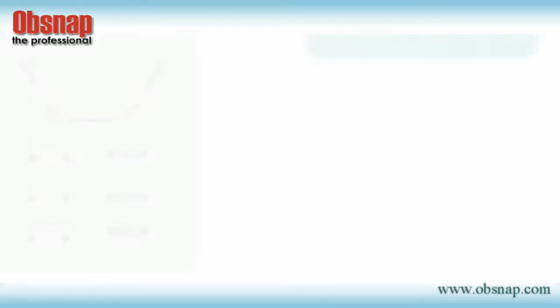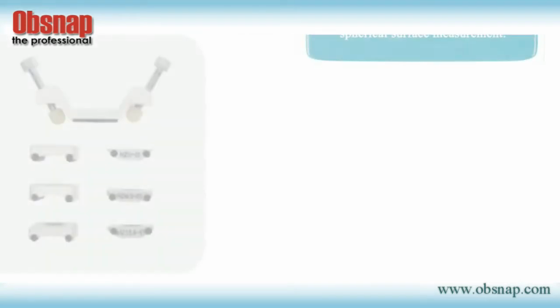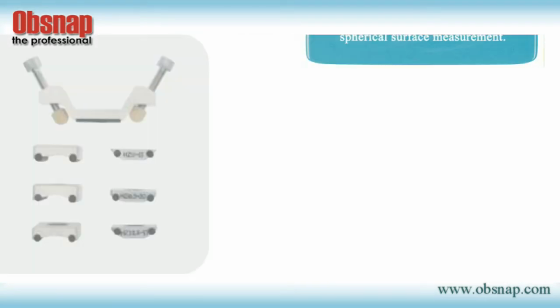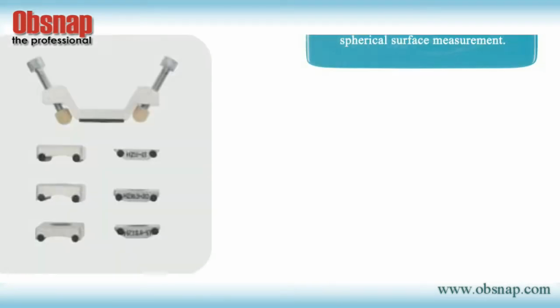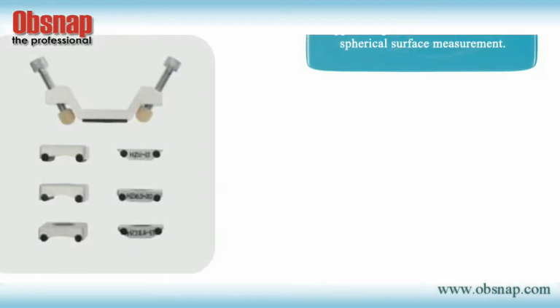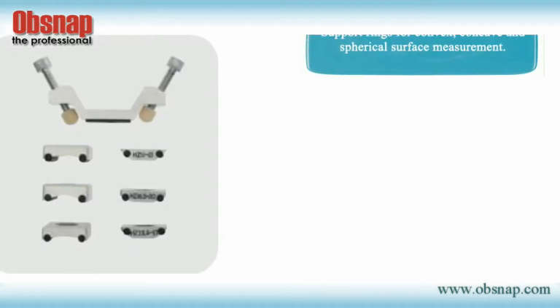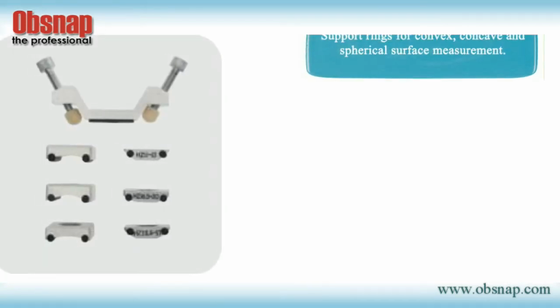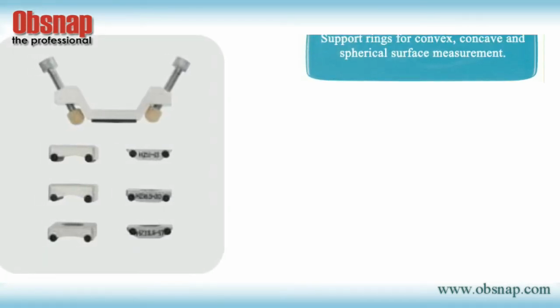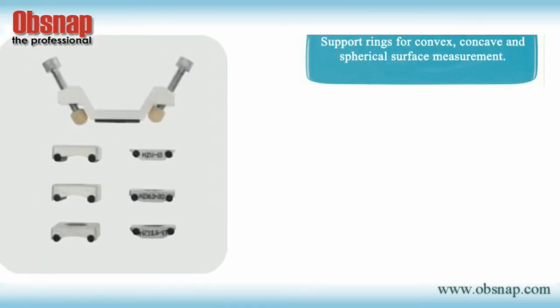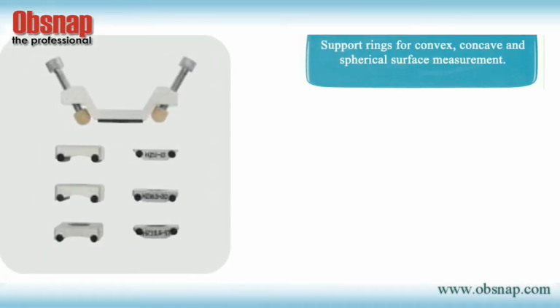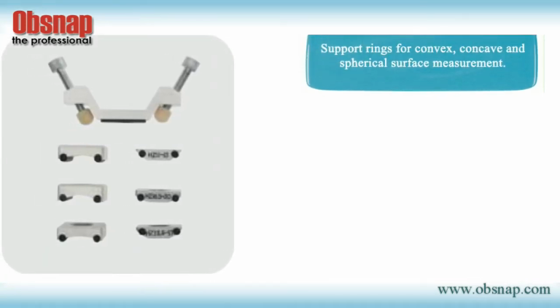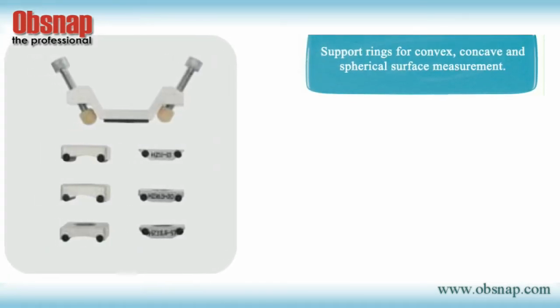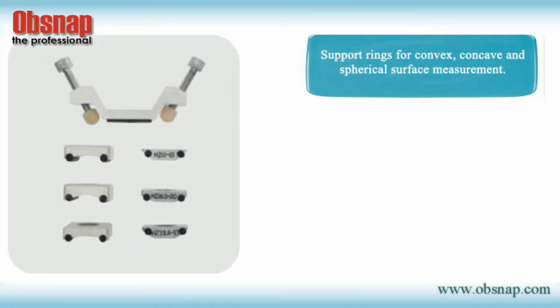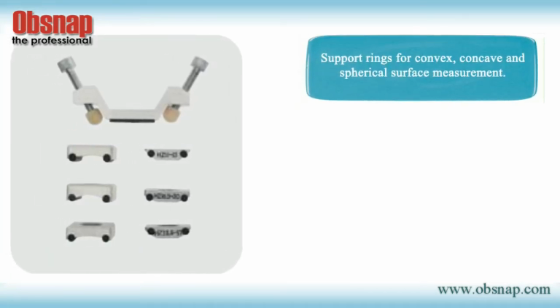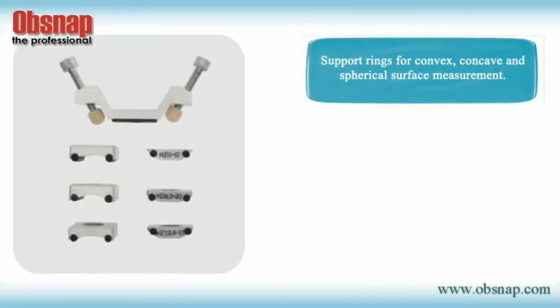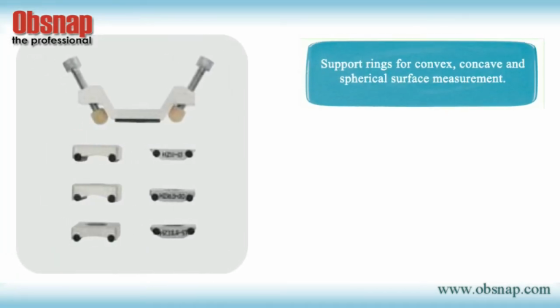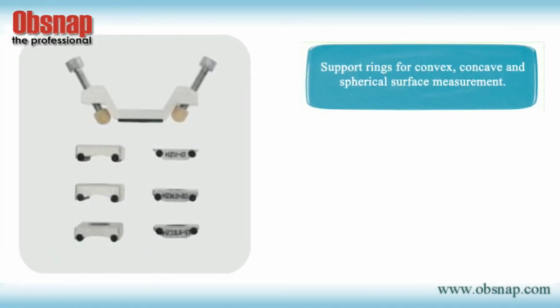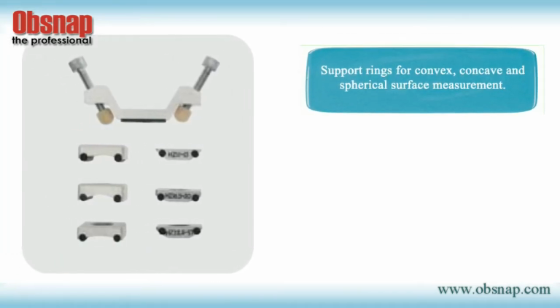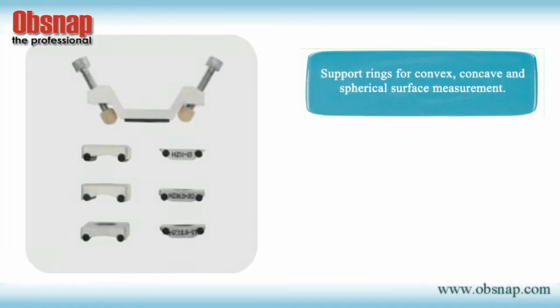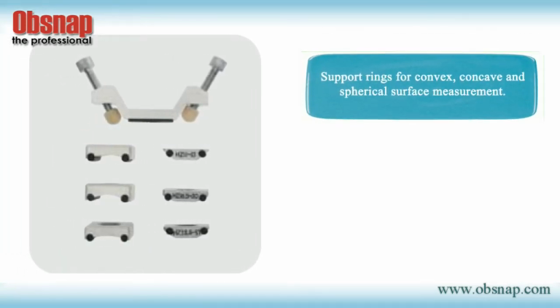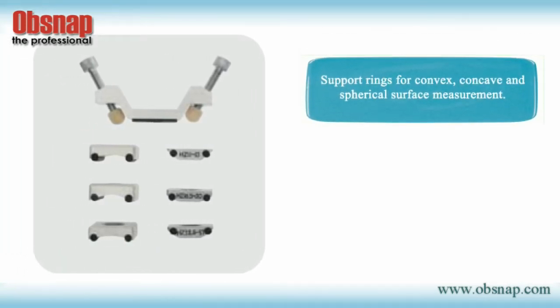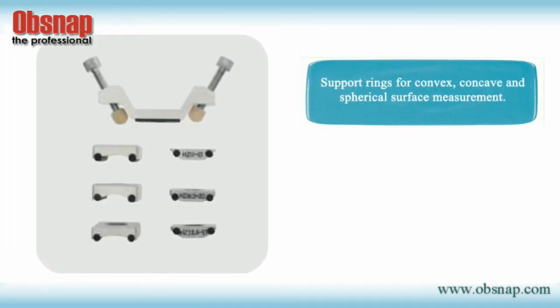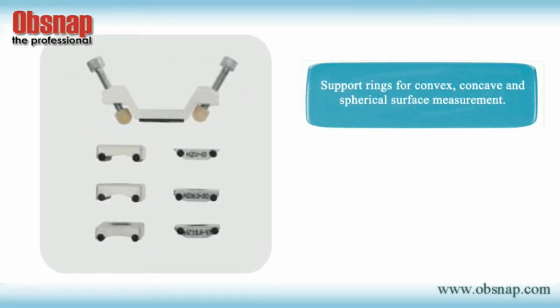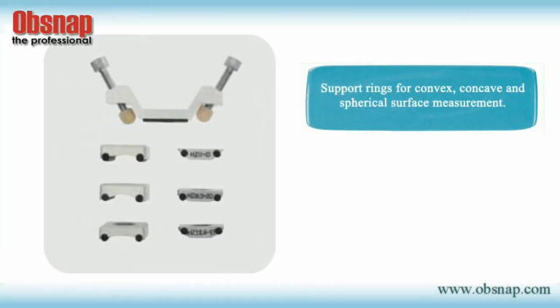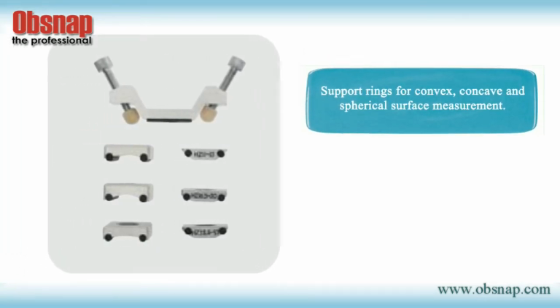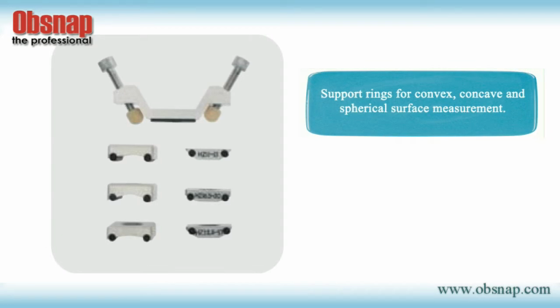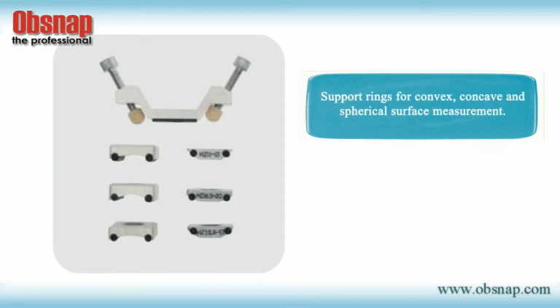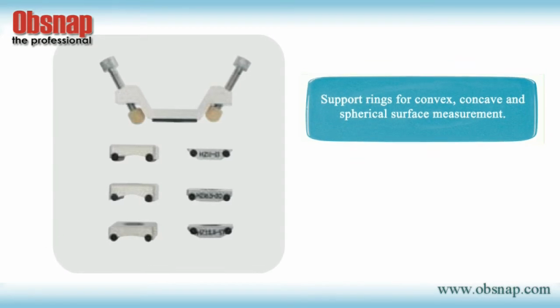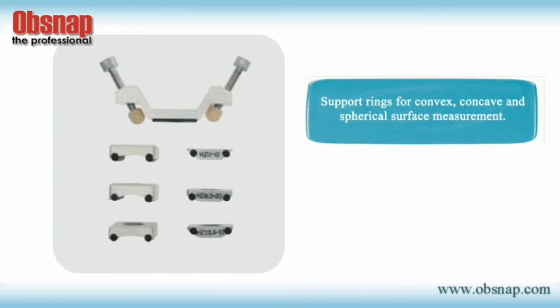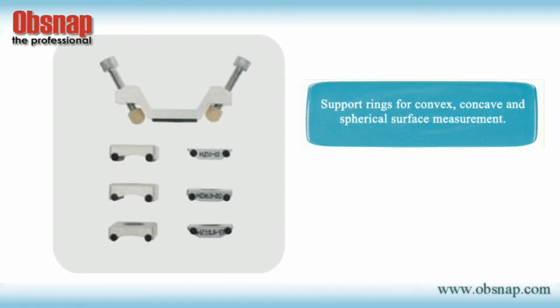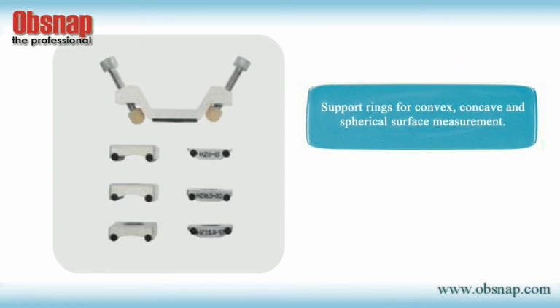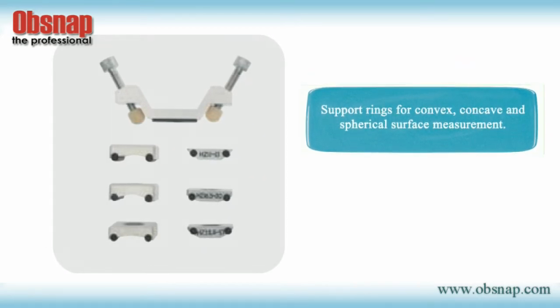There are optional various sizes of support rings available for convex, concave, and spherical surface measurement.